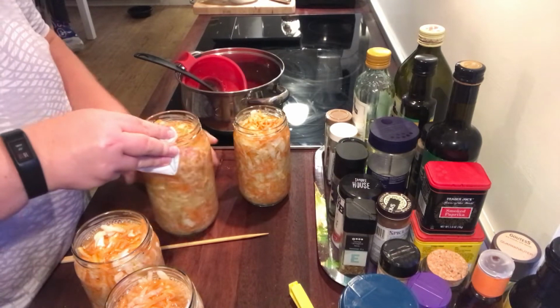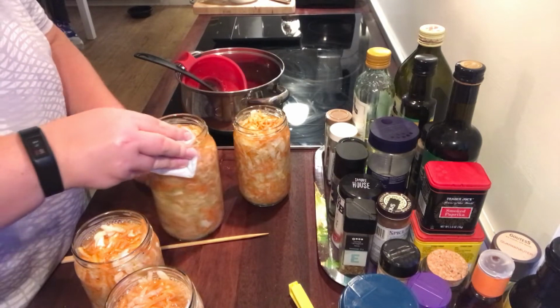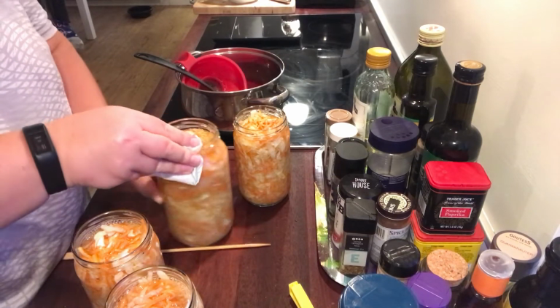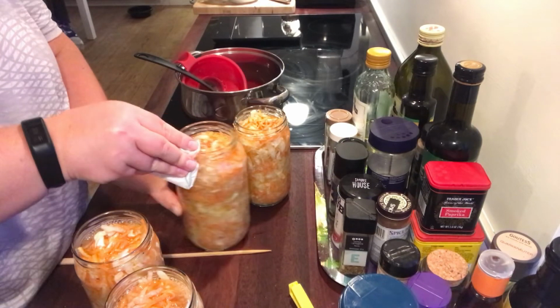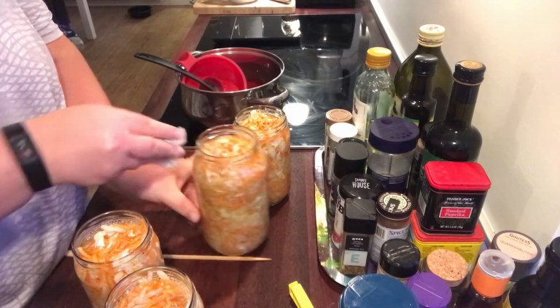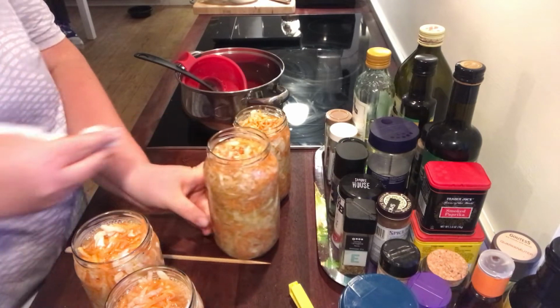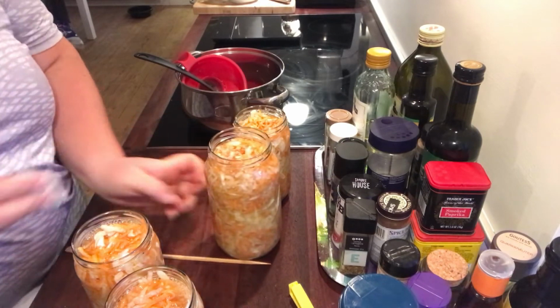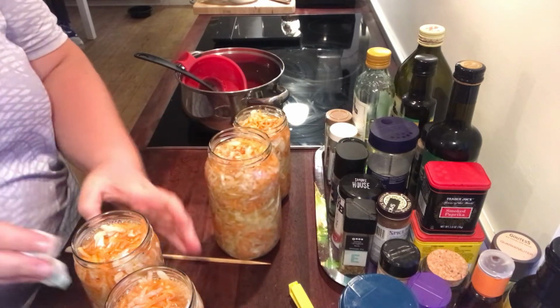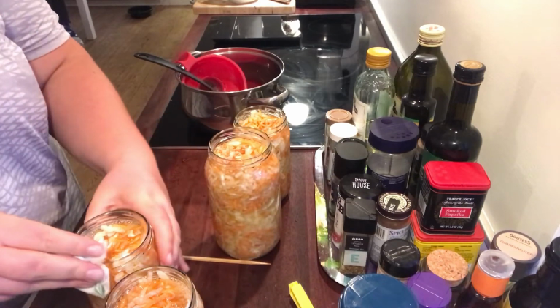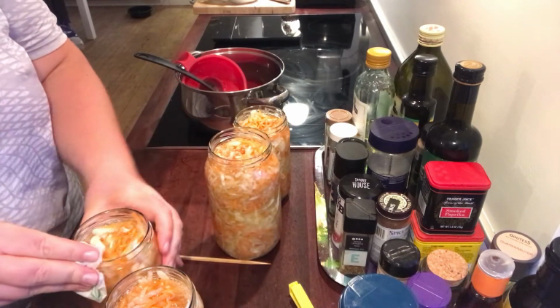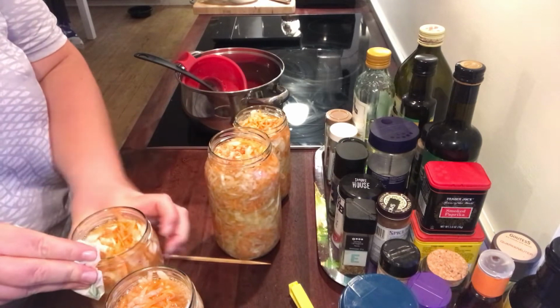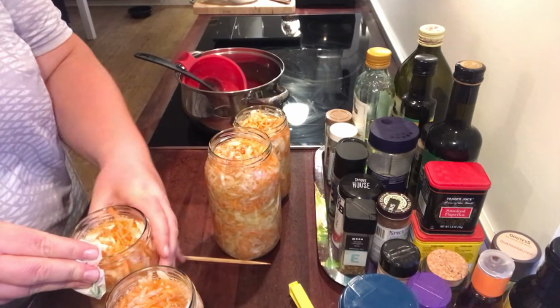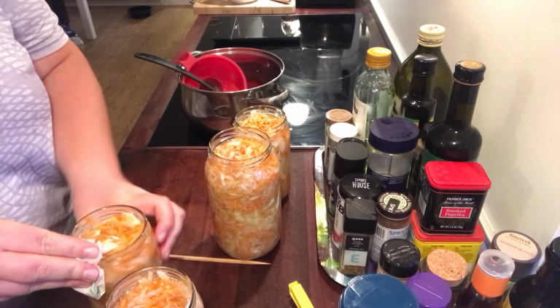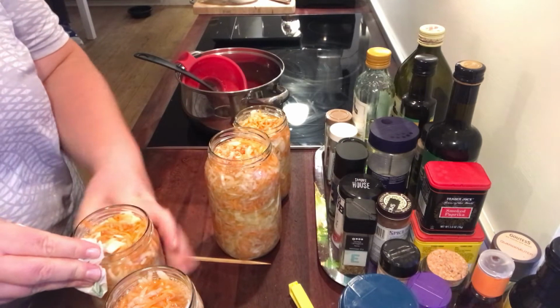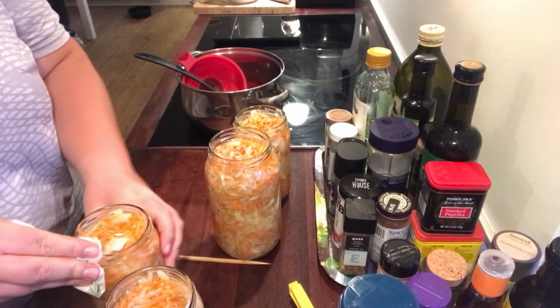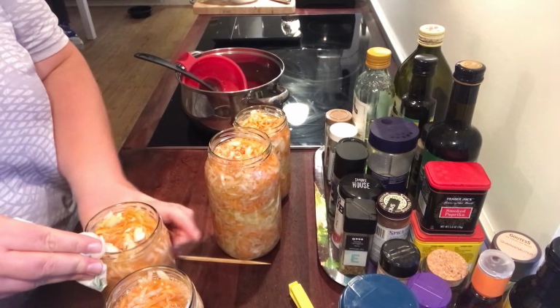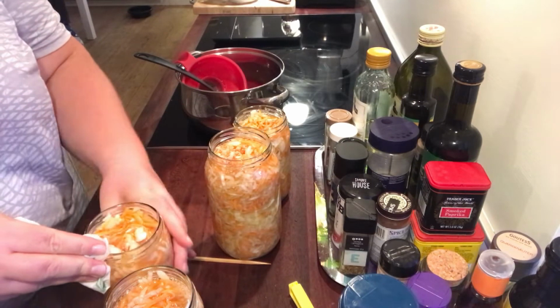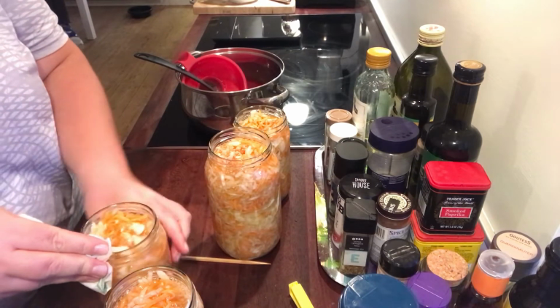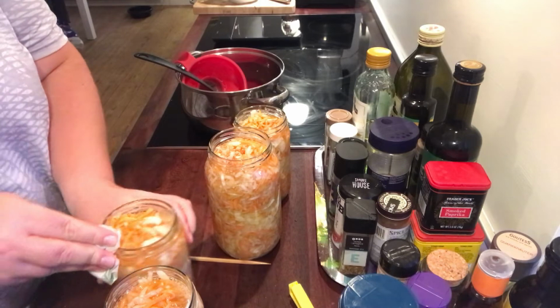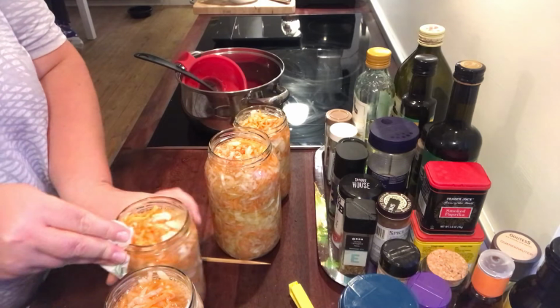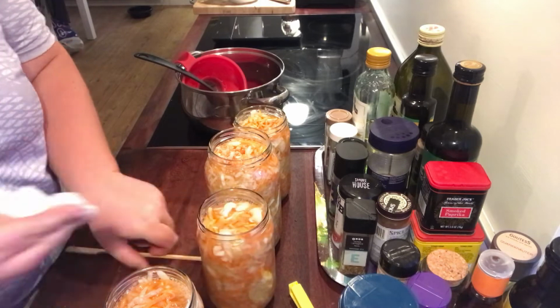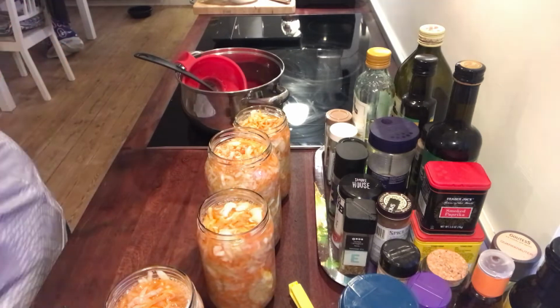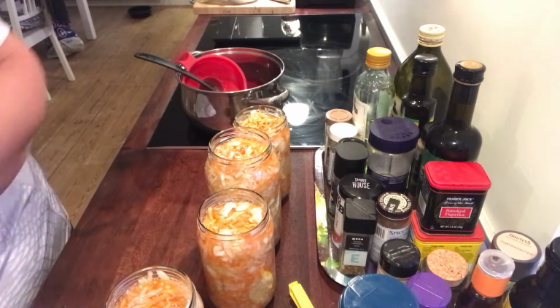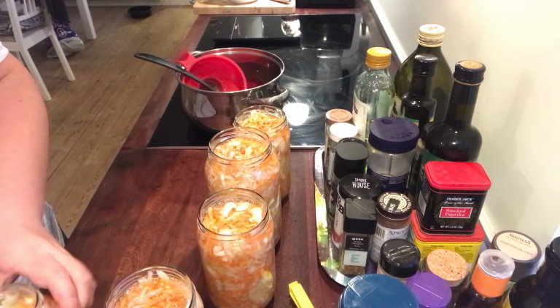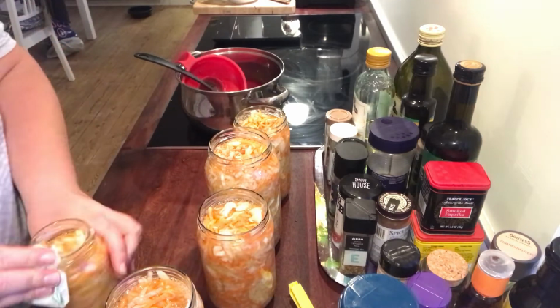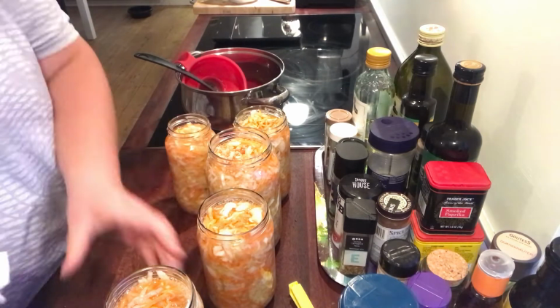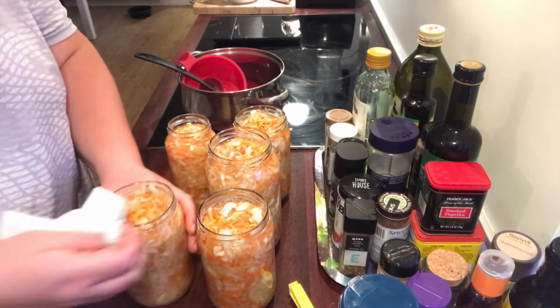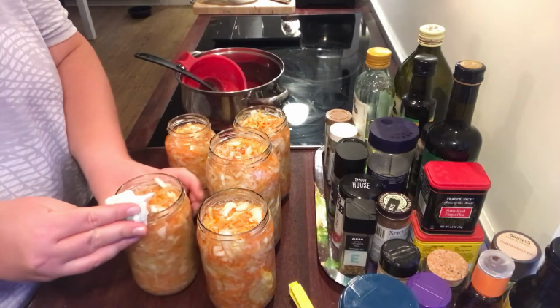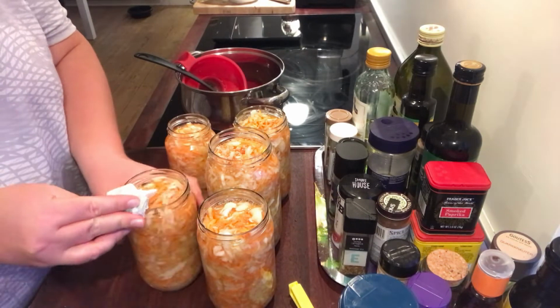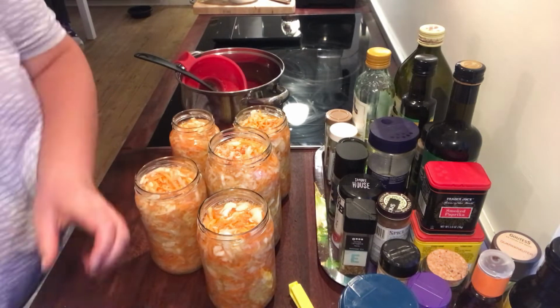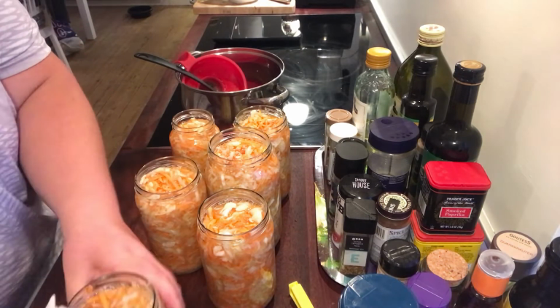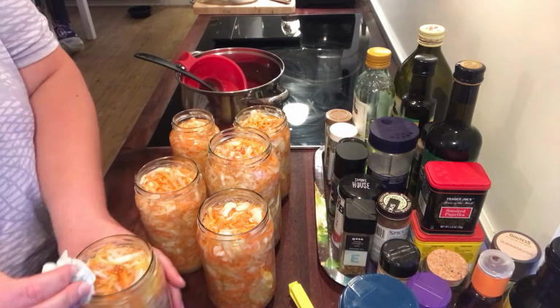Then I'm wiping the rim of the glass before I put on the lids so that they will have a nice seal.